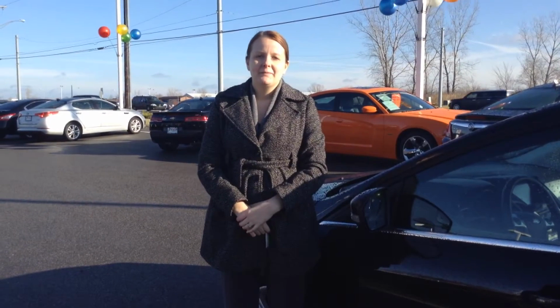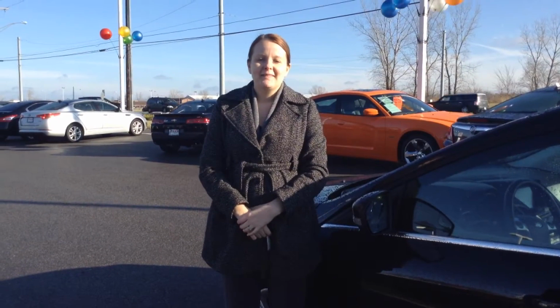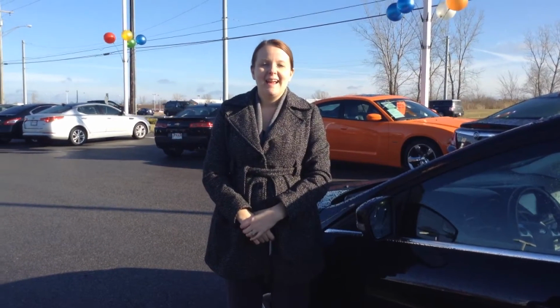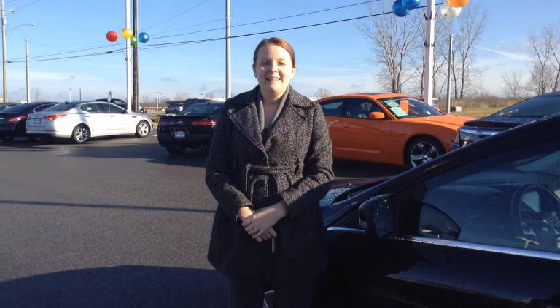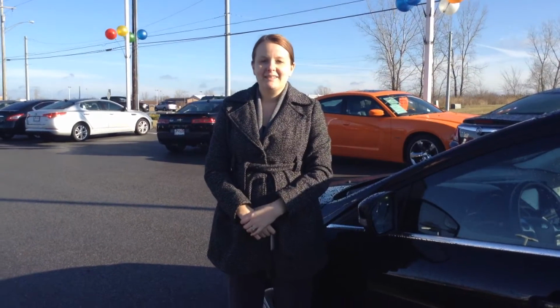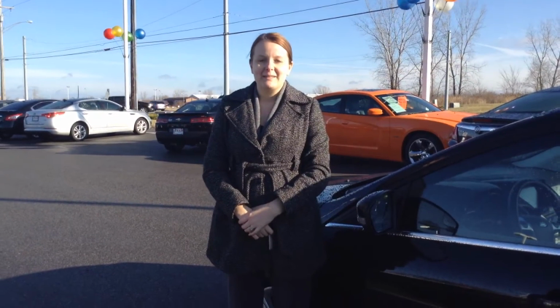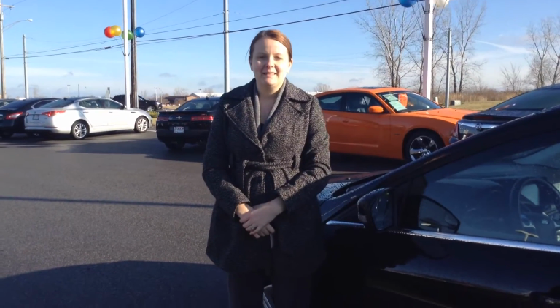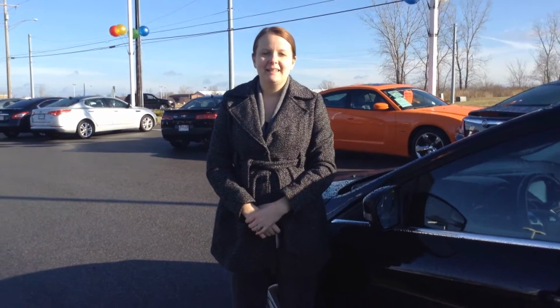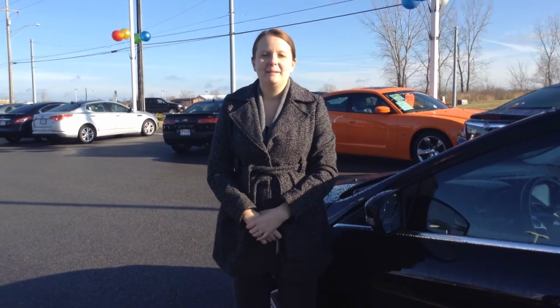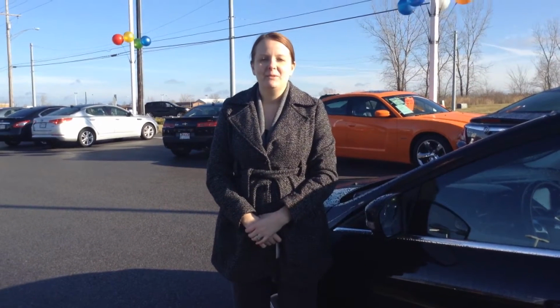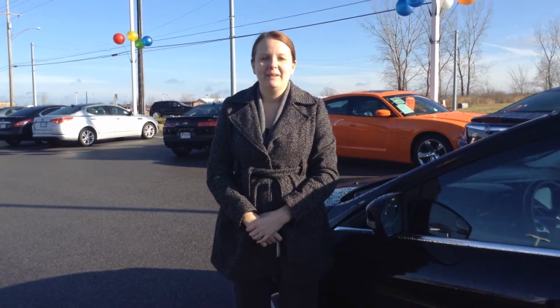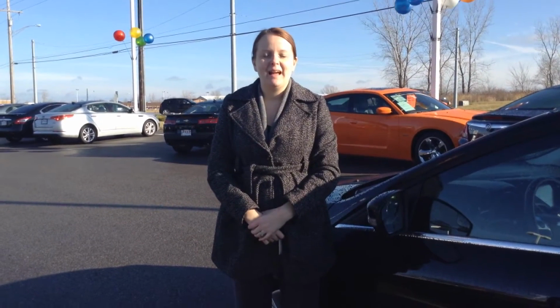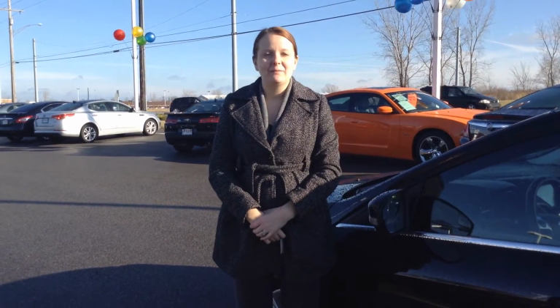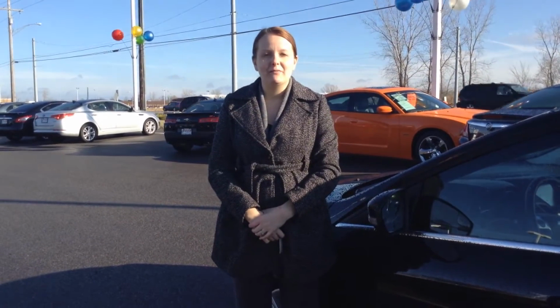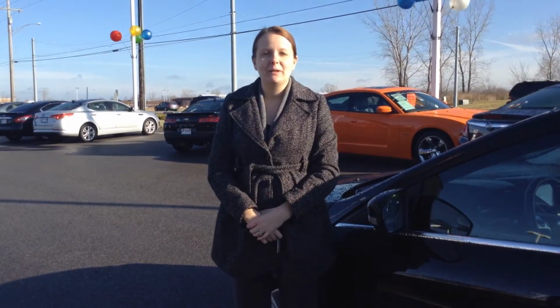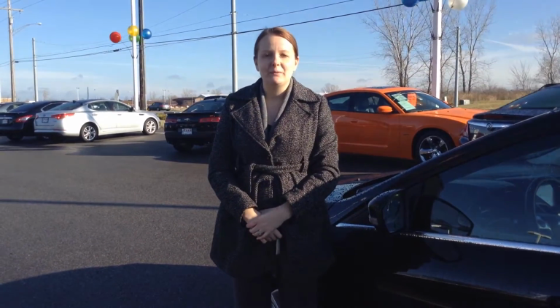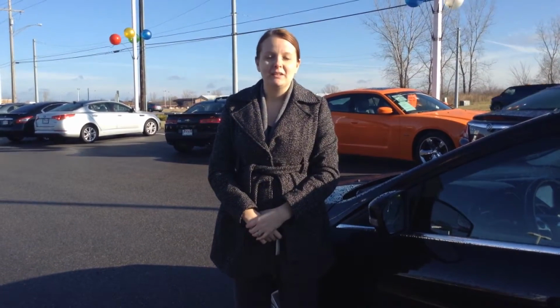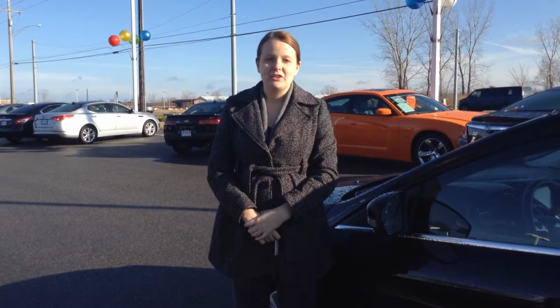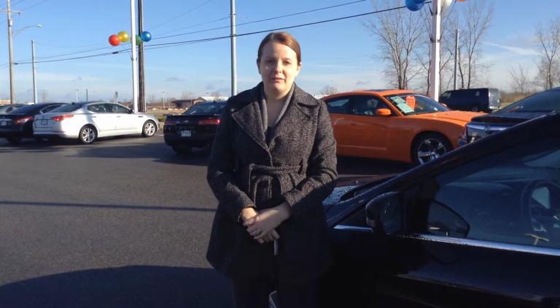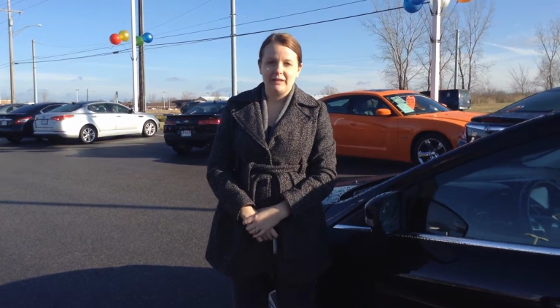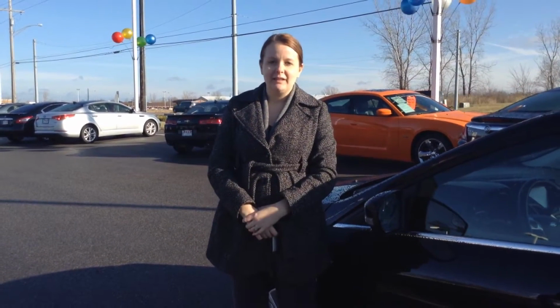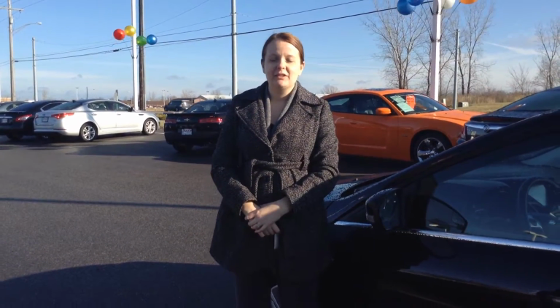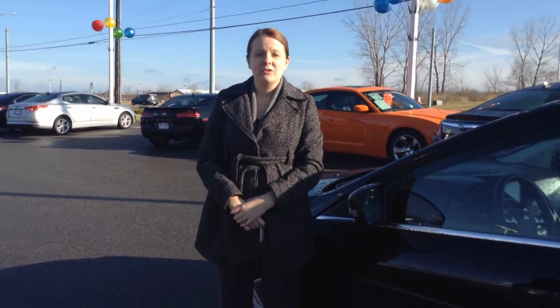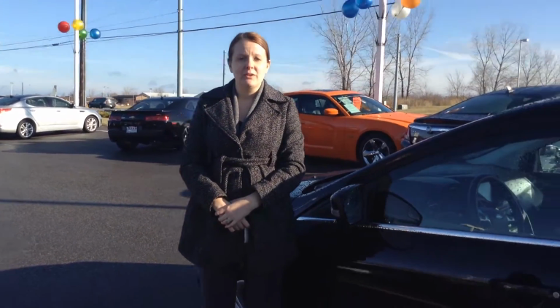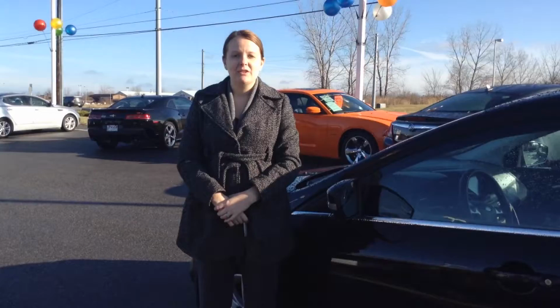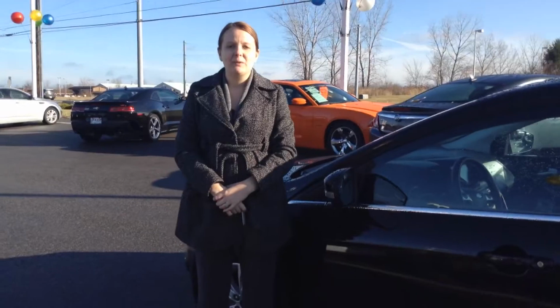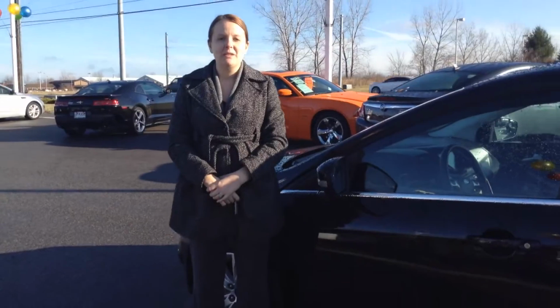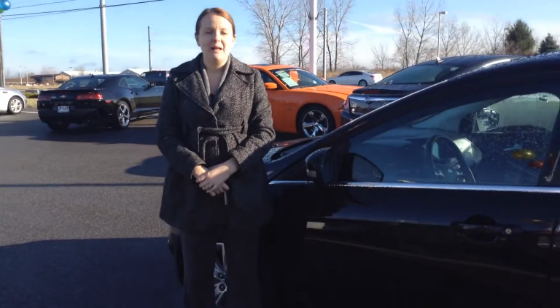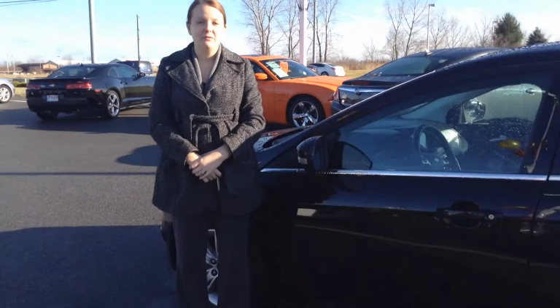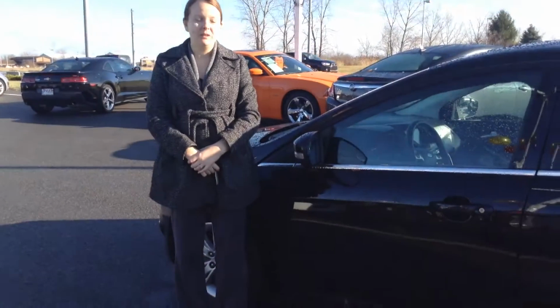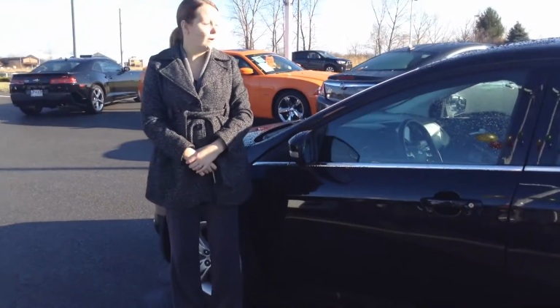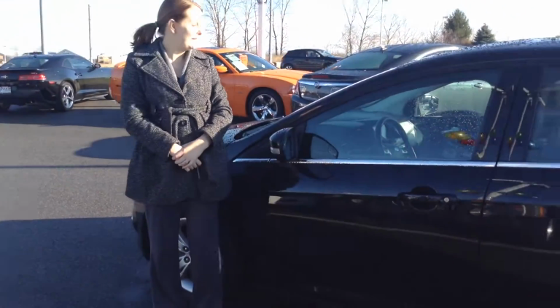Hi, this is Crystal at Team Toyota on Route 41 in Cherubville, here to show you this 2012 Ford Focus.